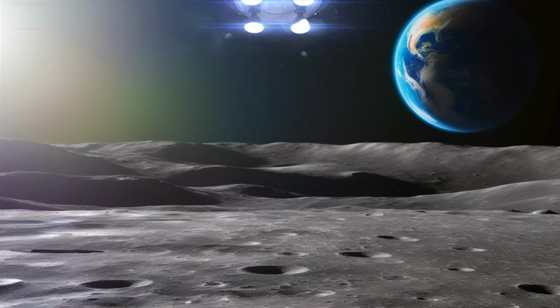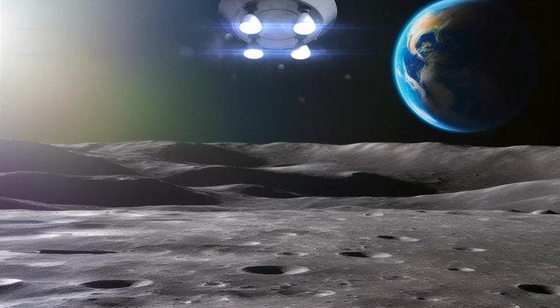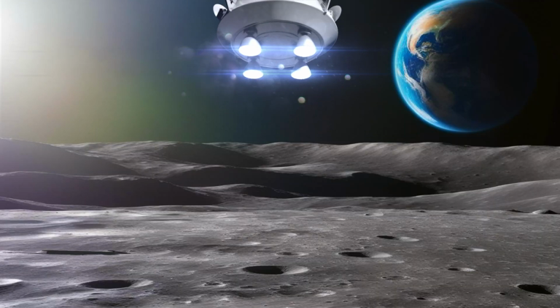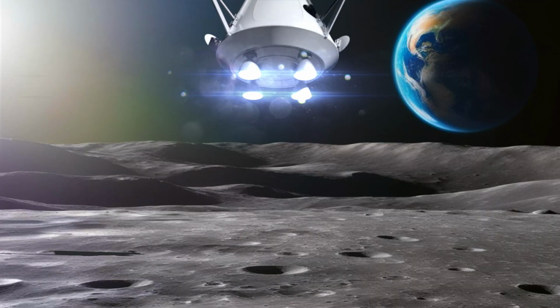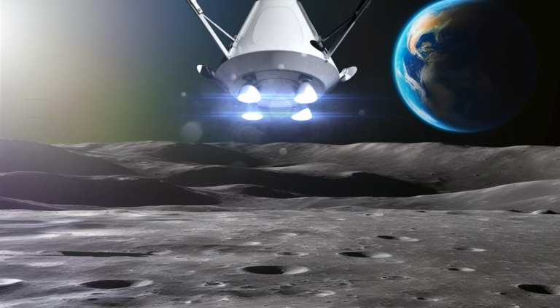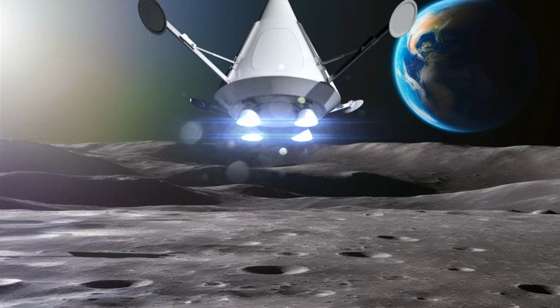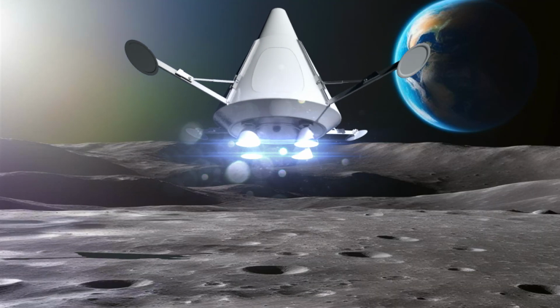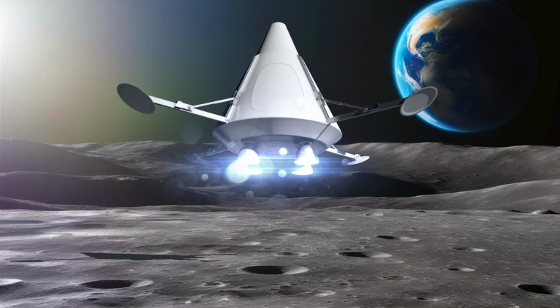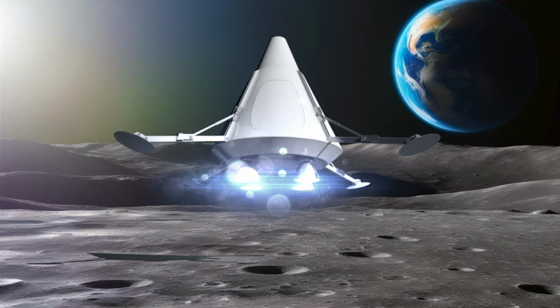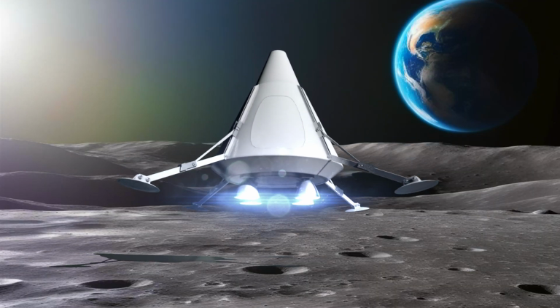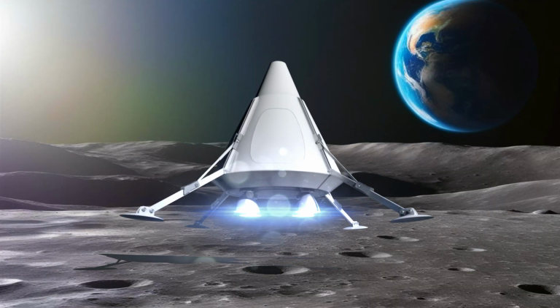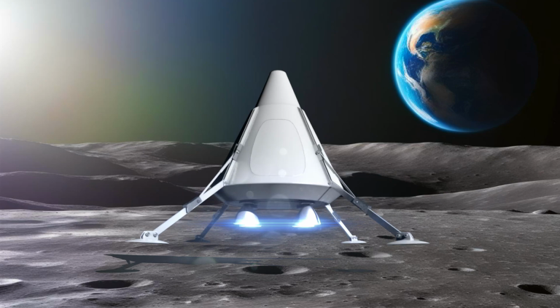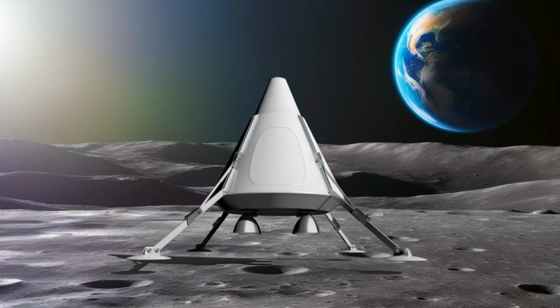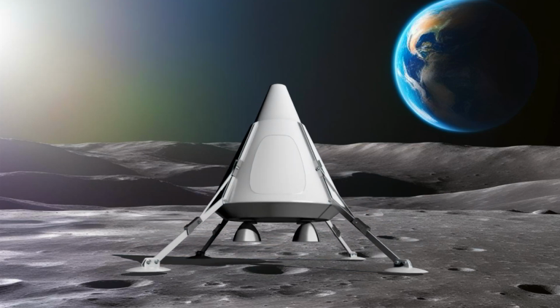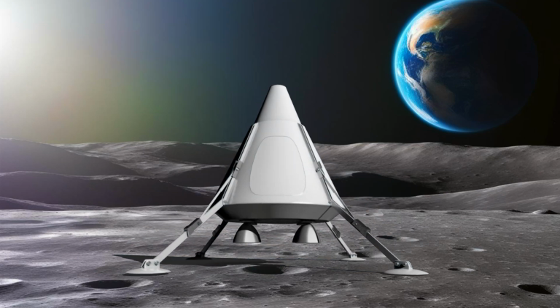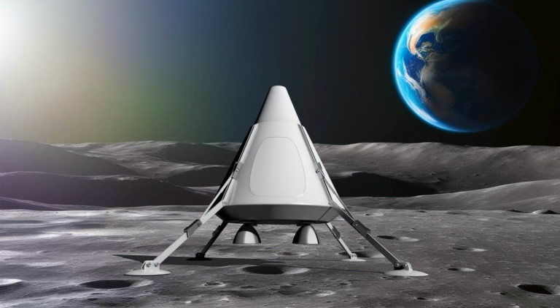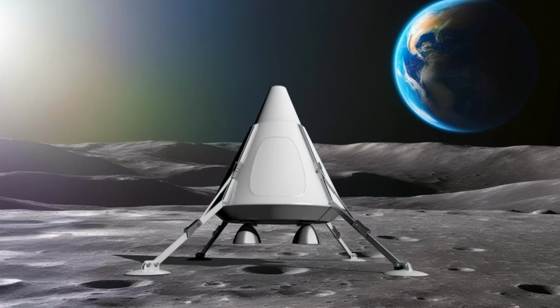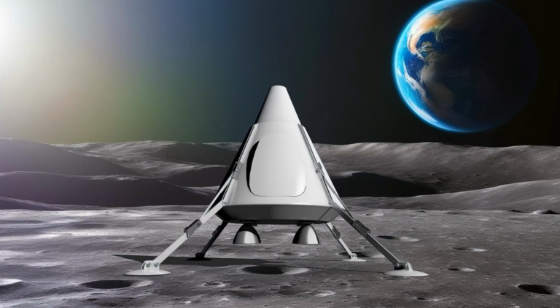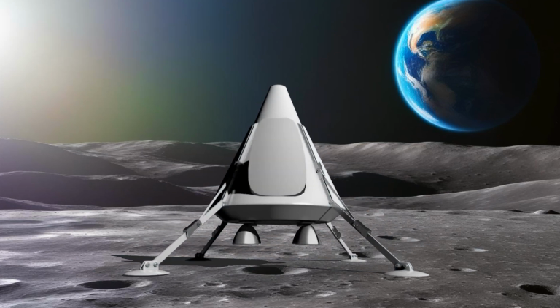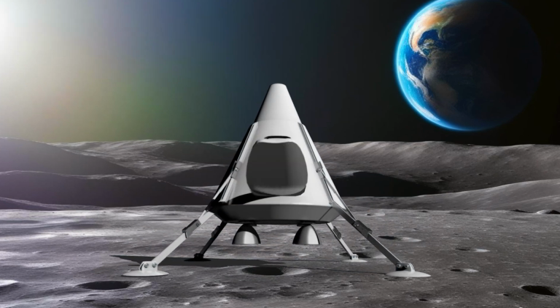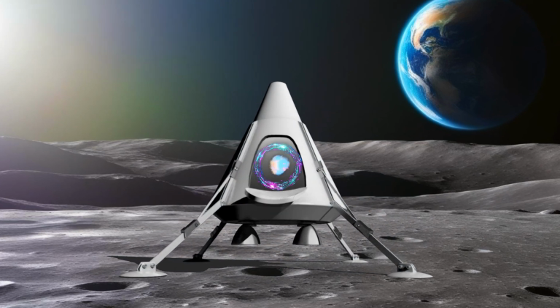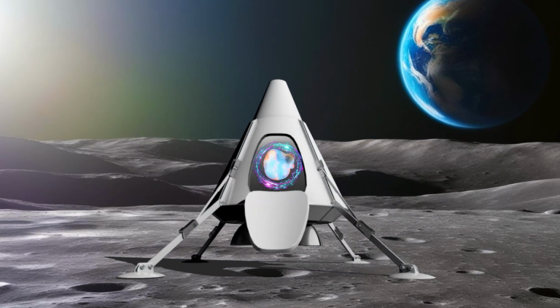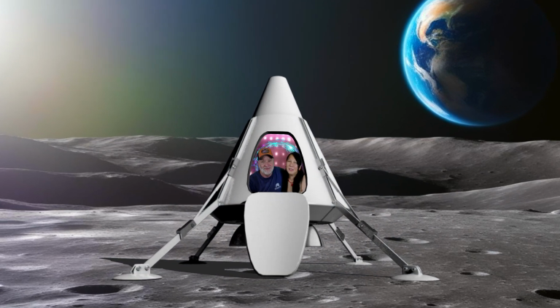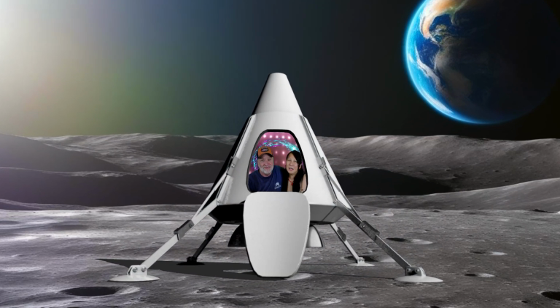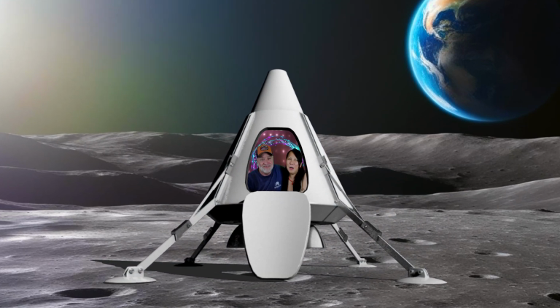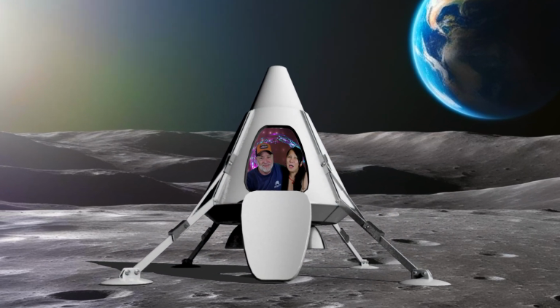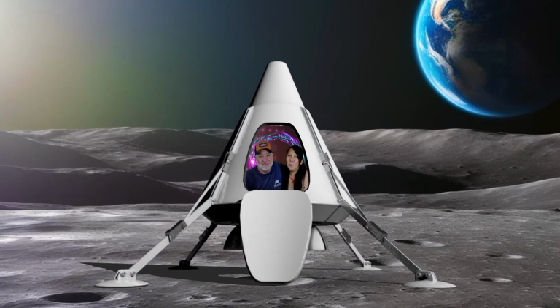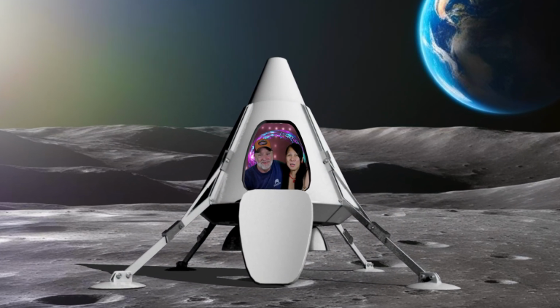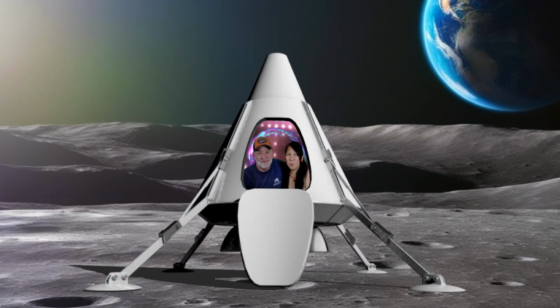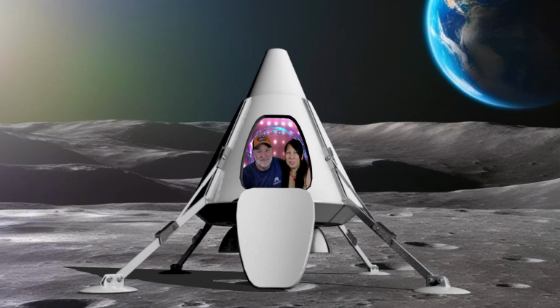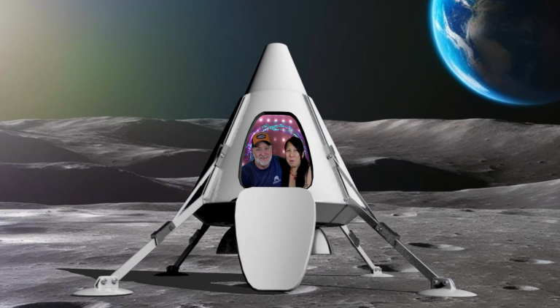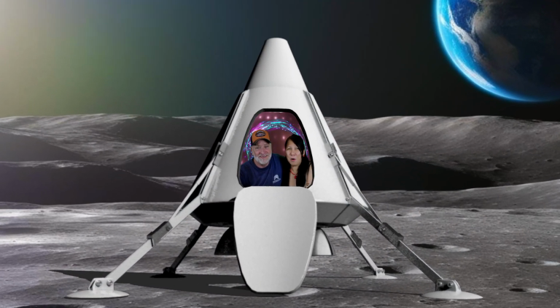But did you know NASA's Space Coast is also home to incredible wildlife? Come on, let's explore. What are you waiting for?